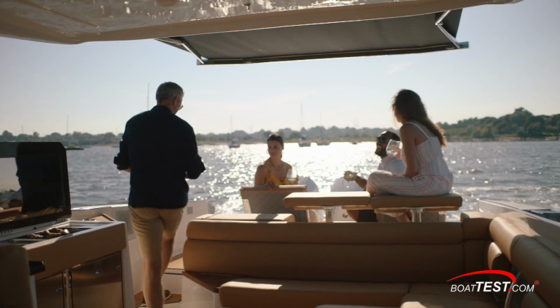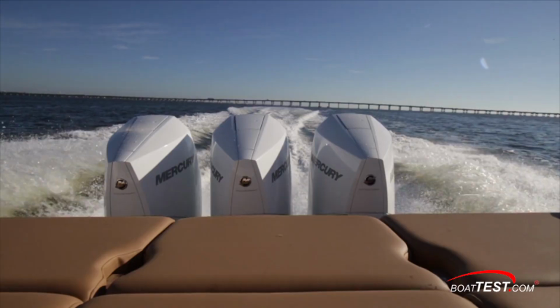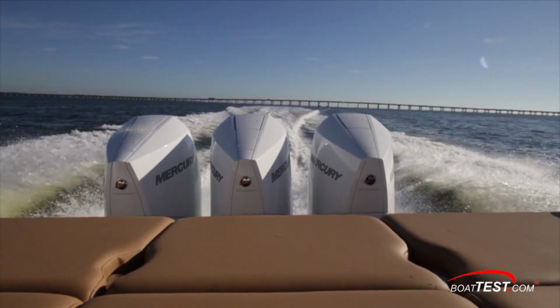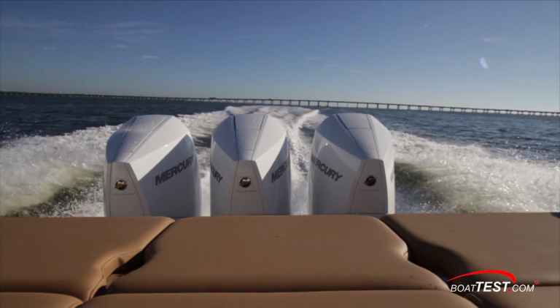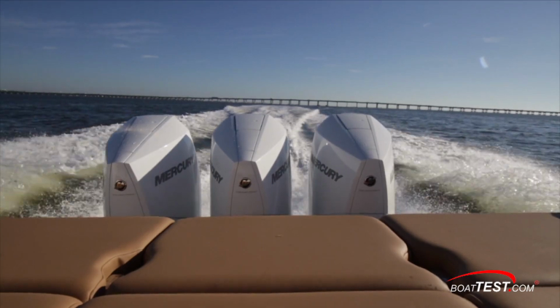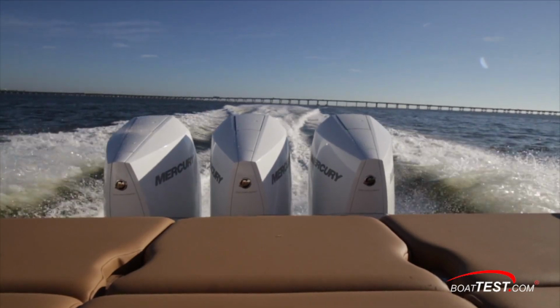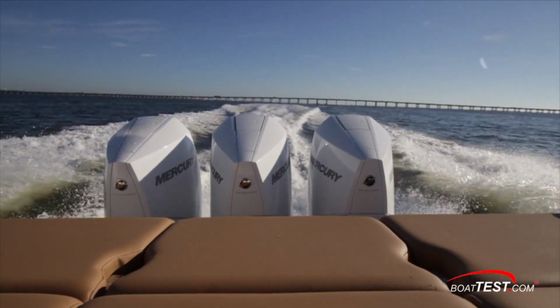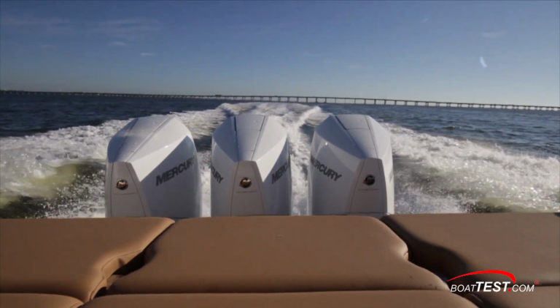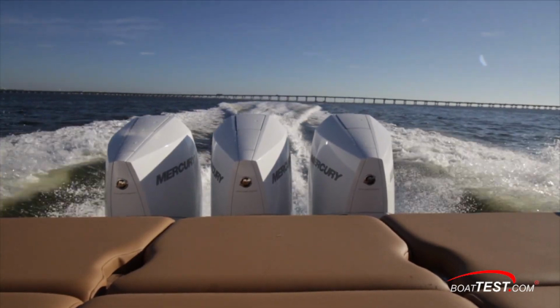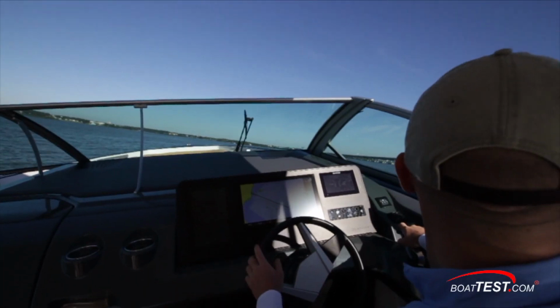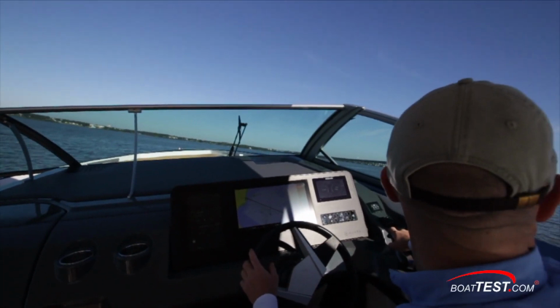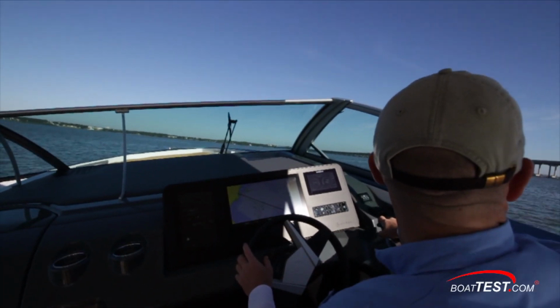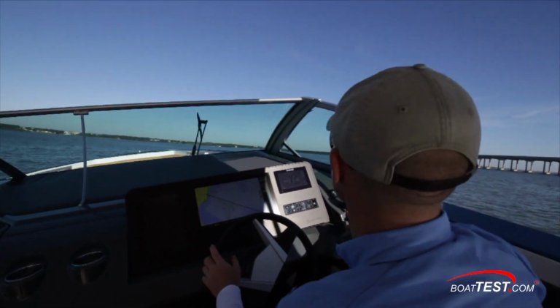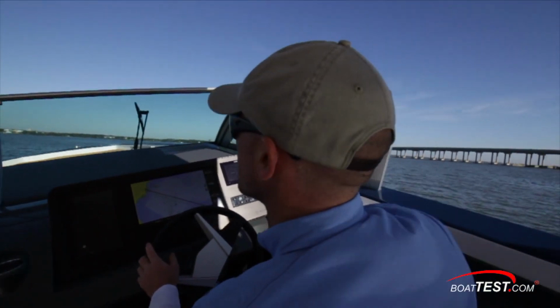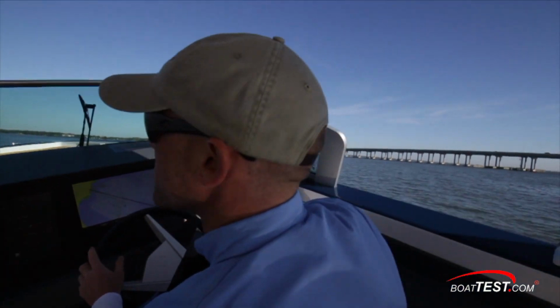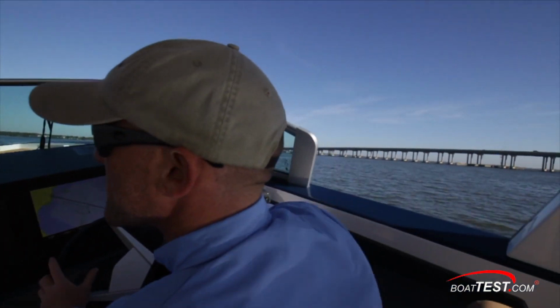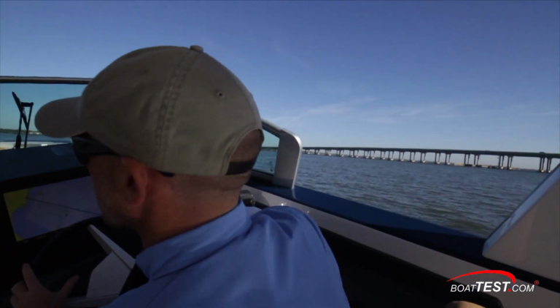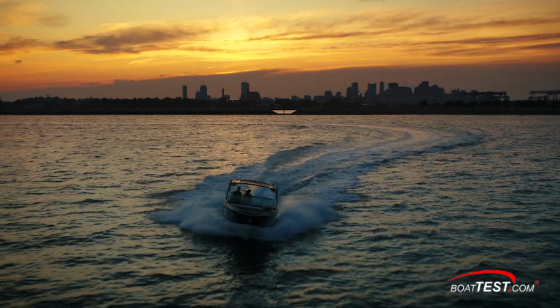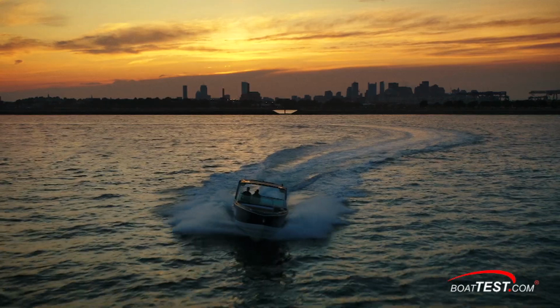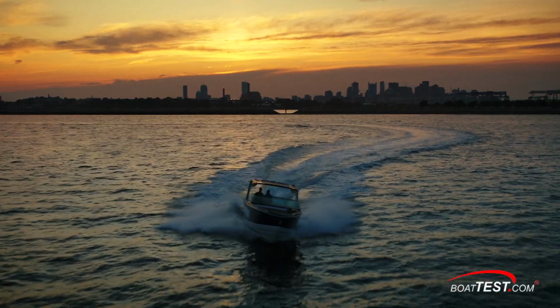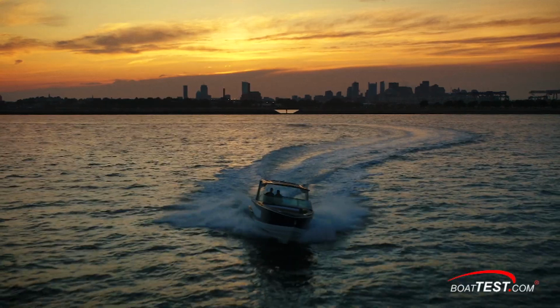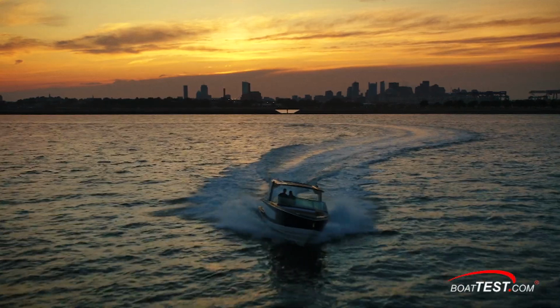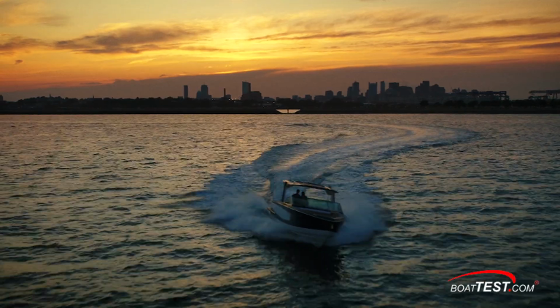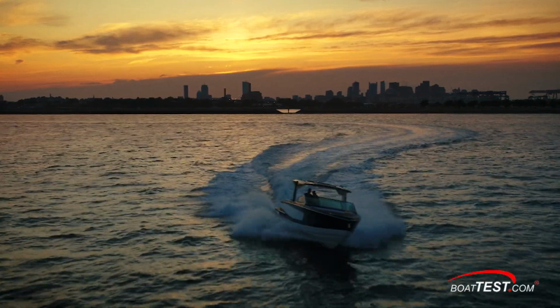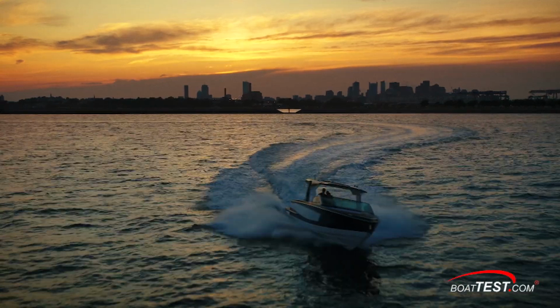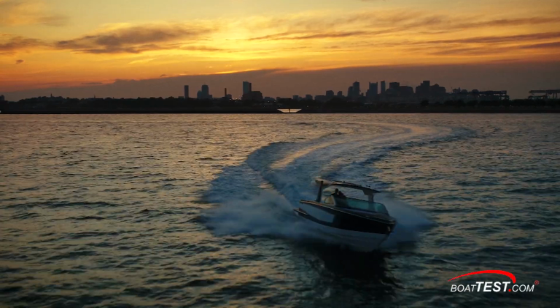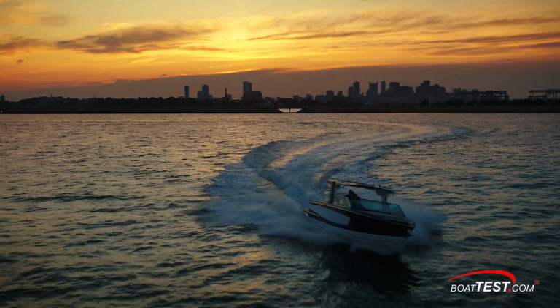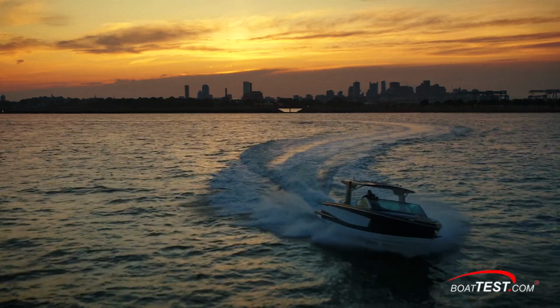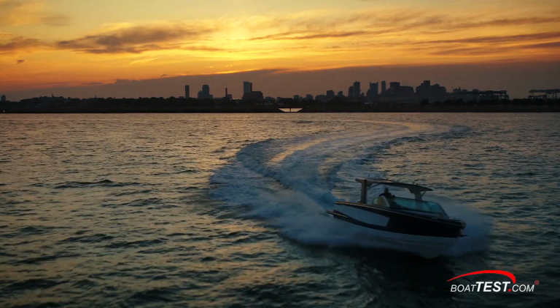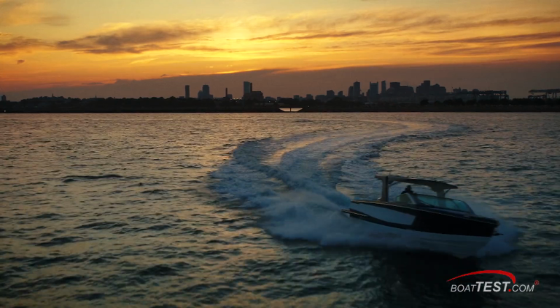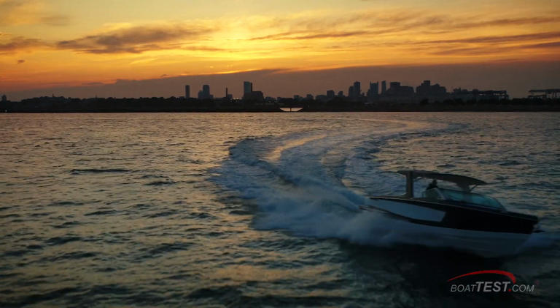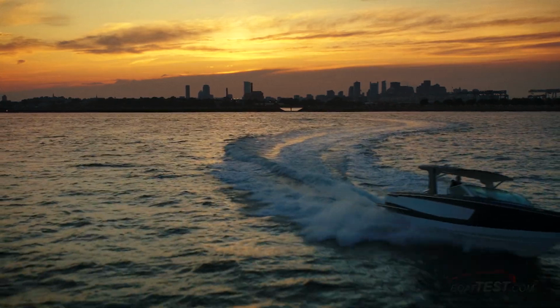And that's our full features inspection and performance evaluation of the all-new AV-36. For BoatTest.com, I'm Captain Greg.